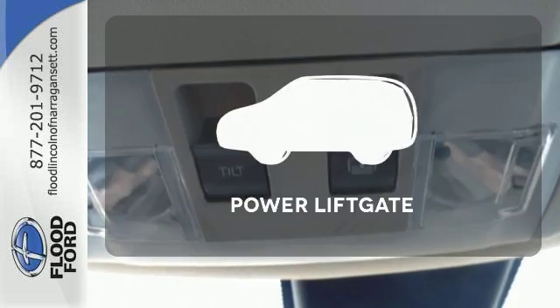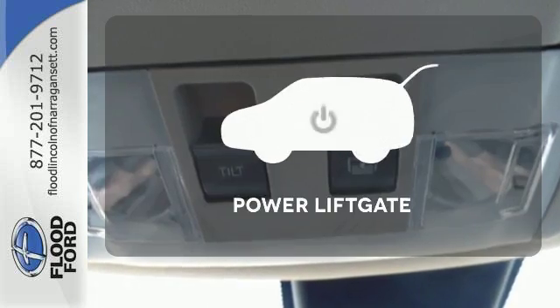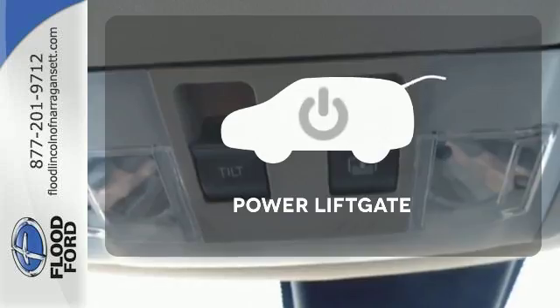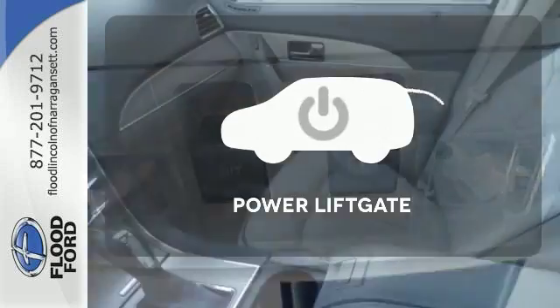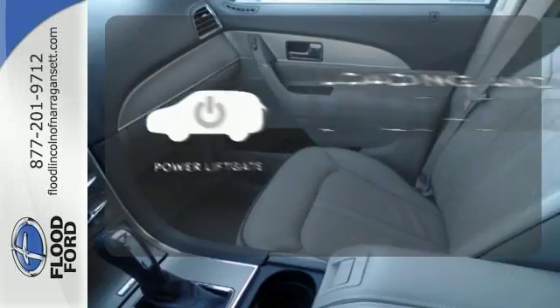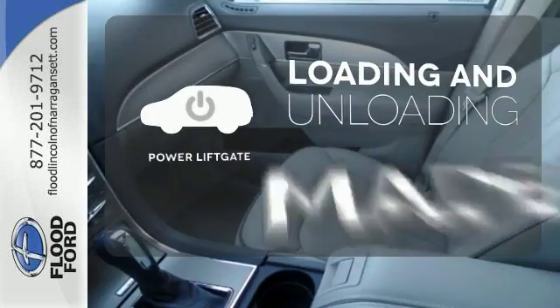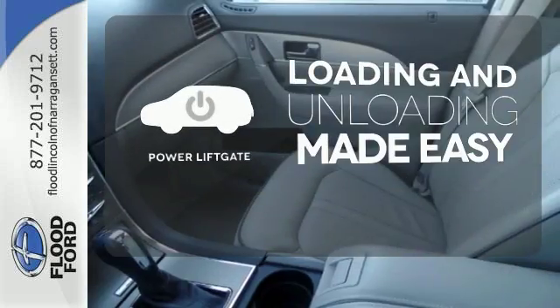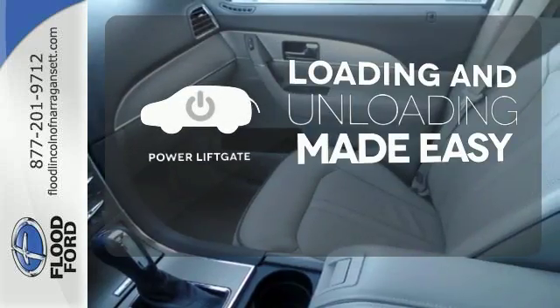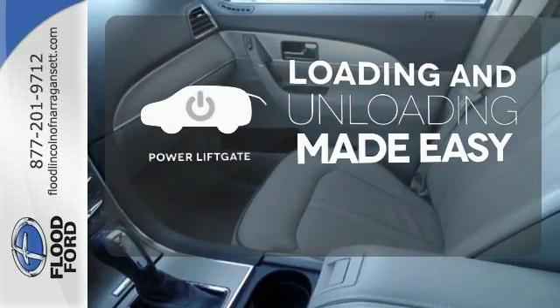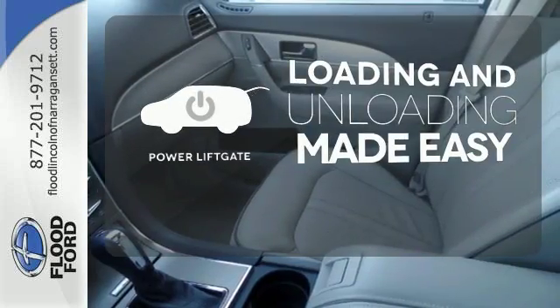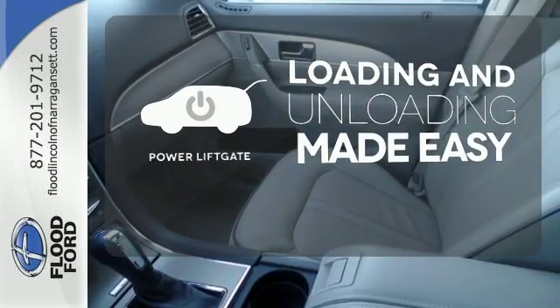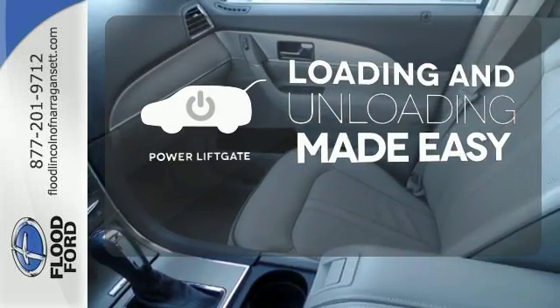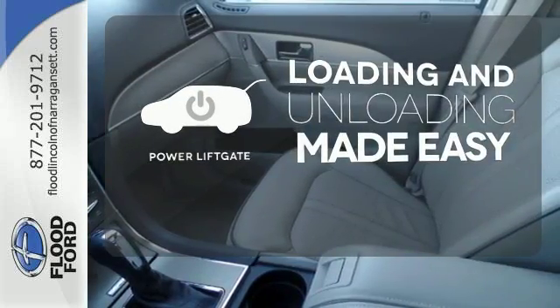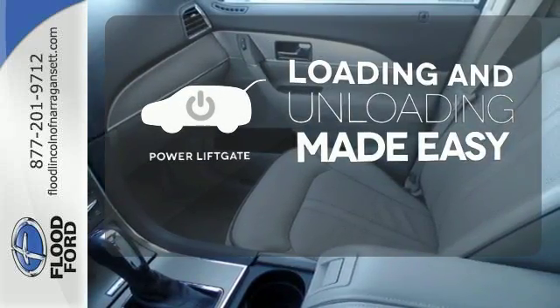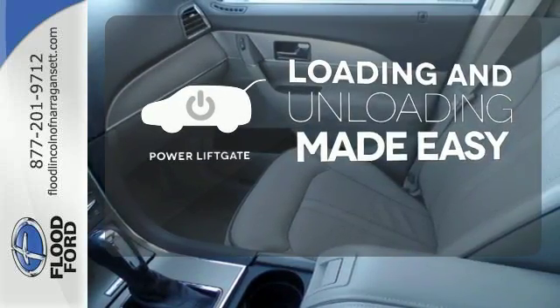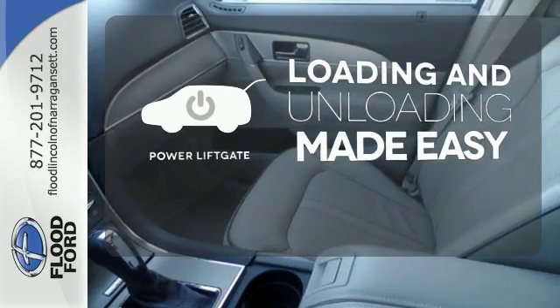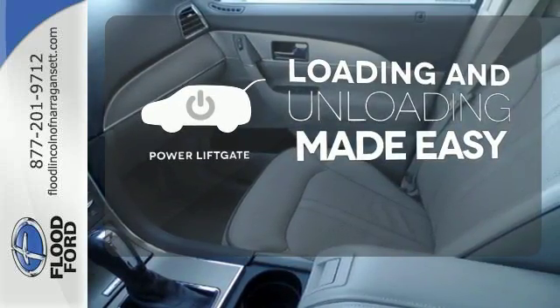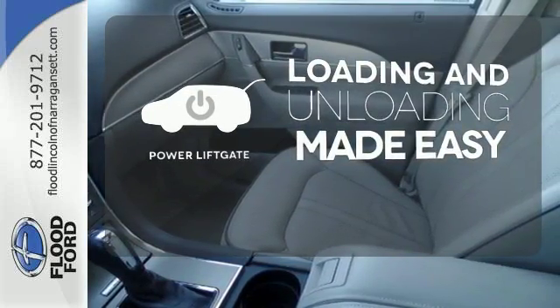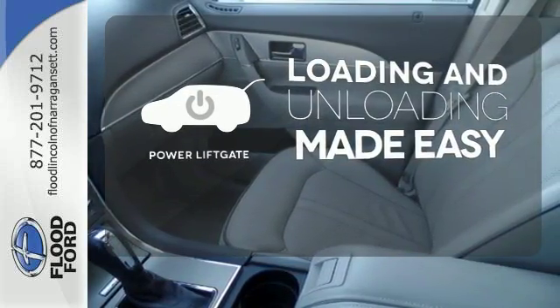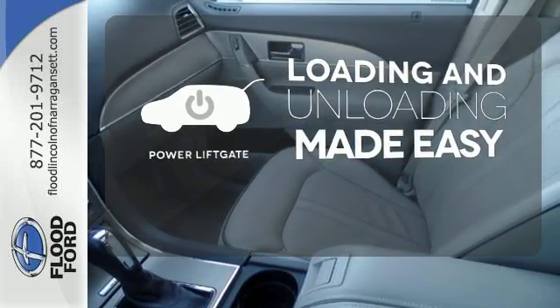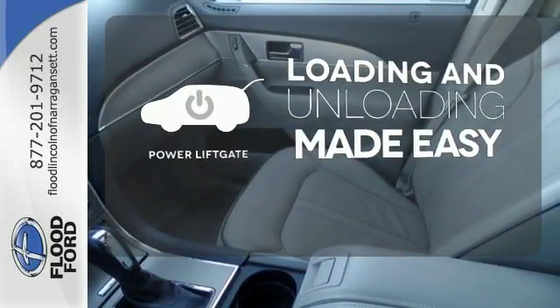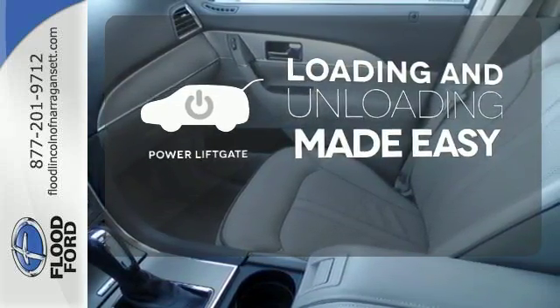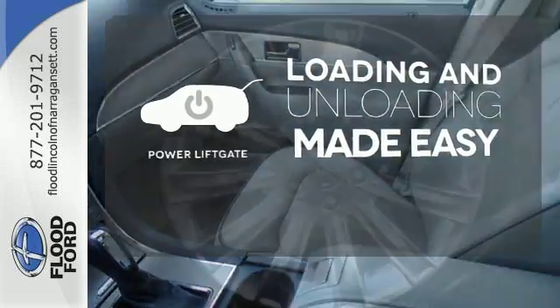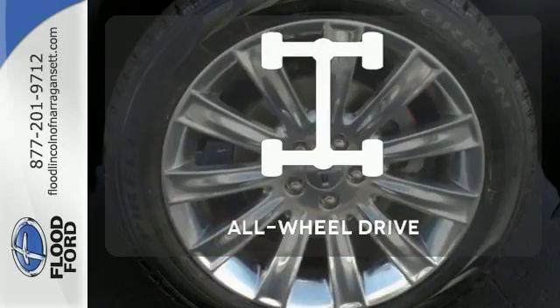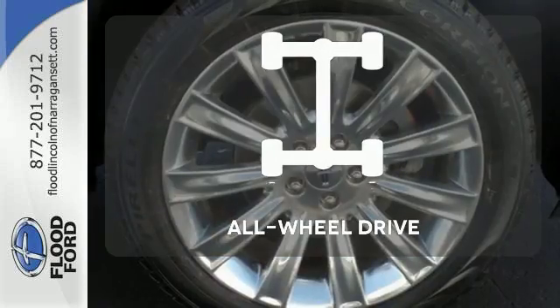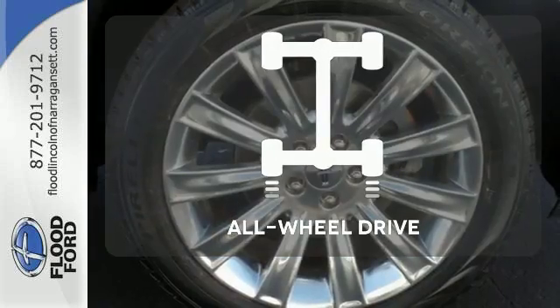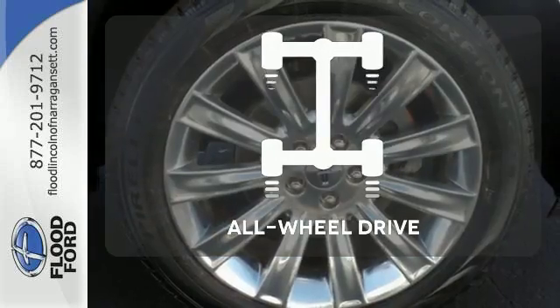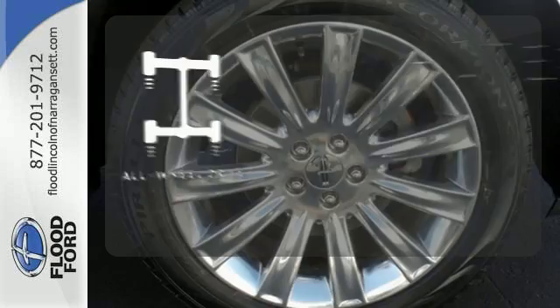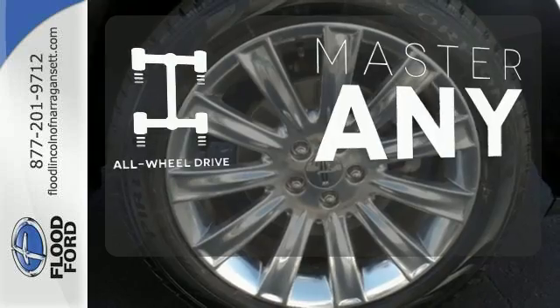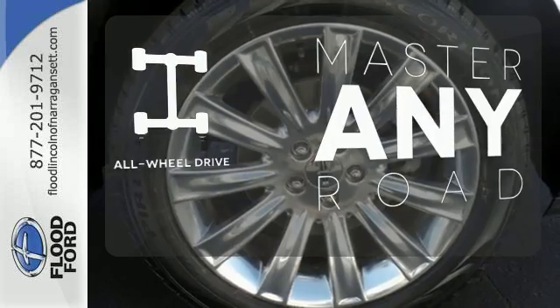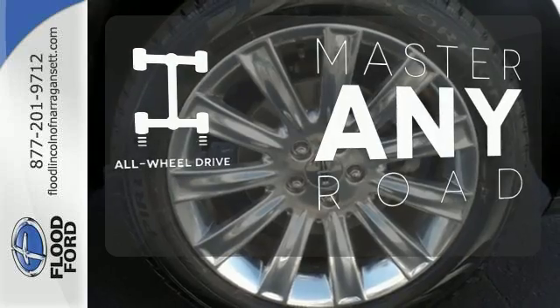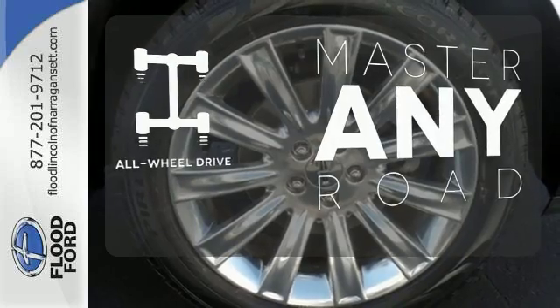Loading and unloading your vehicle just got easier with the power liftgate. Control the road with all-wheel drive.